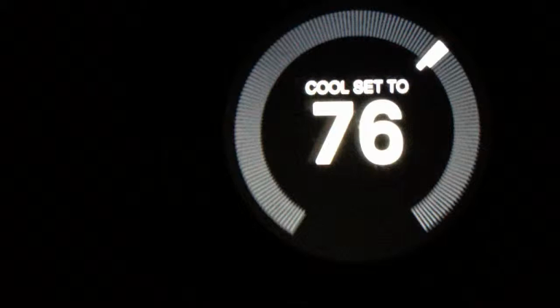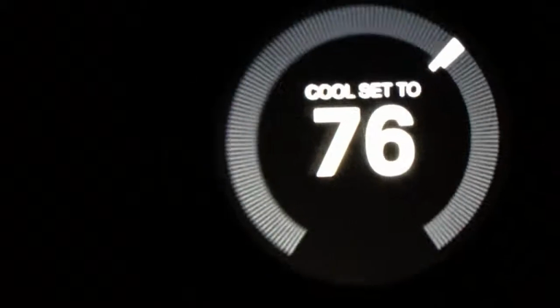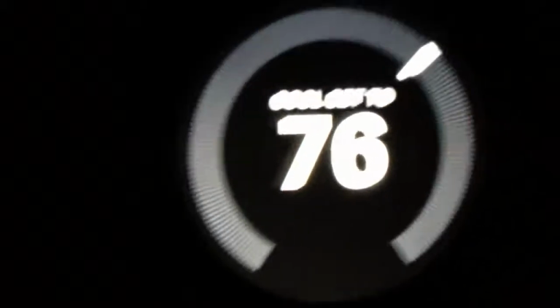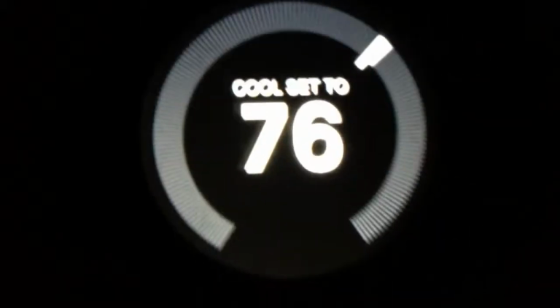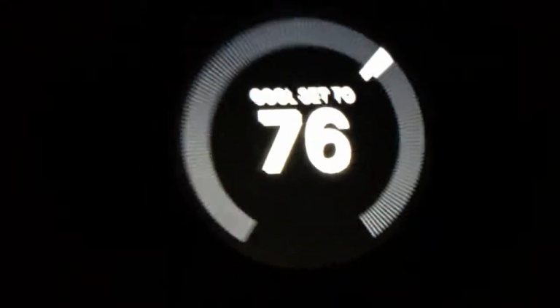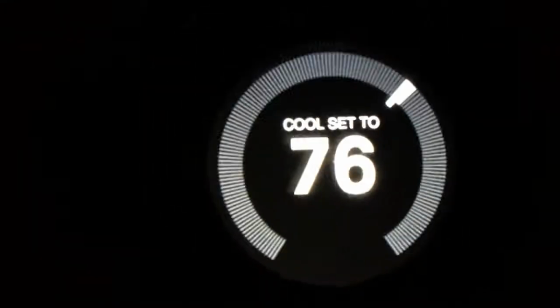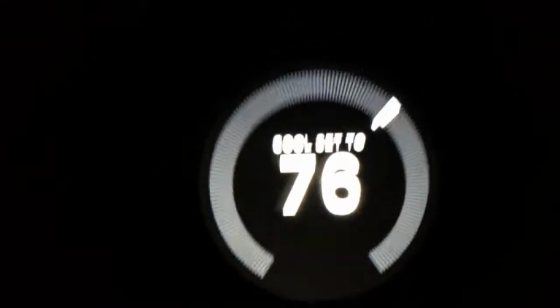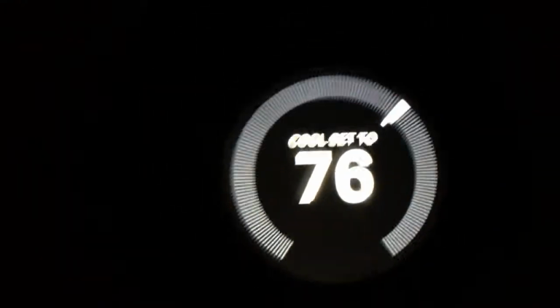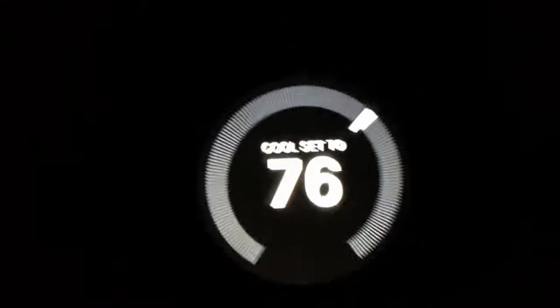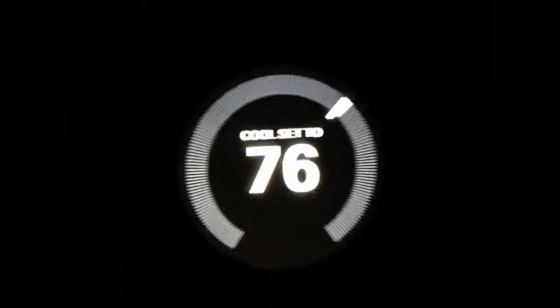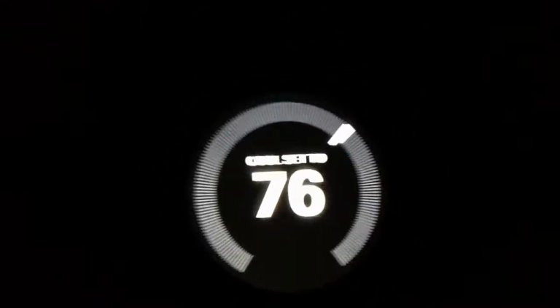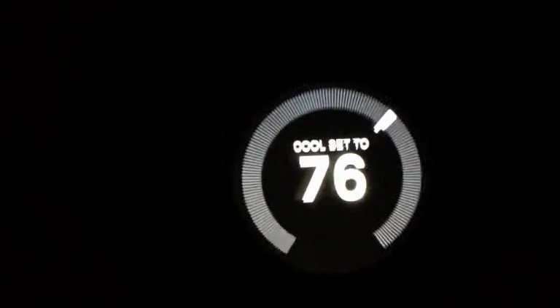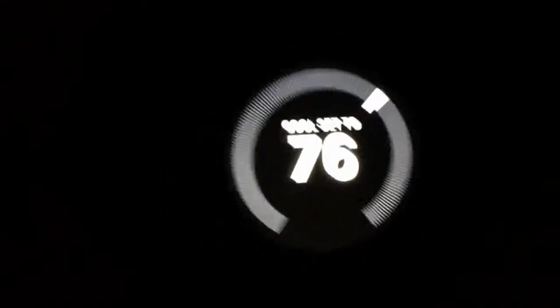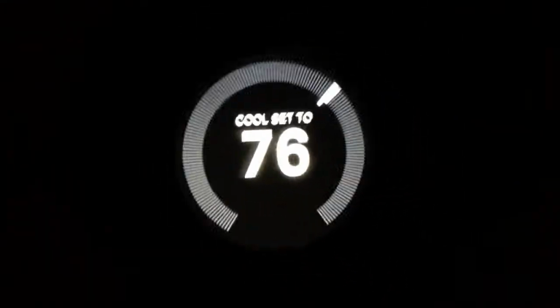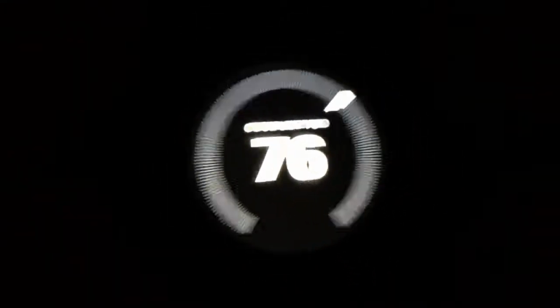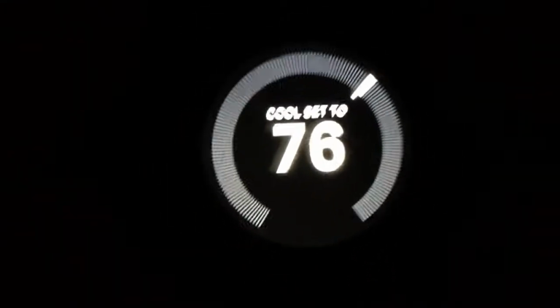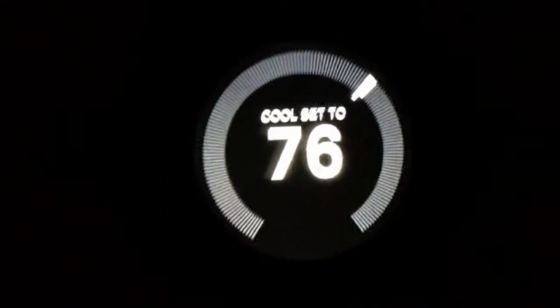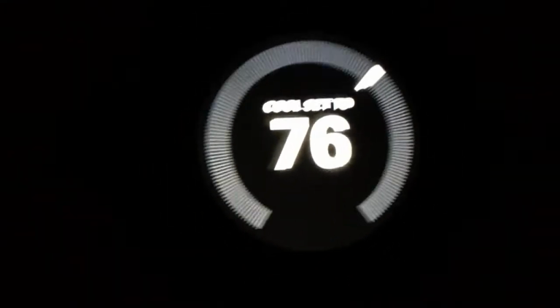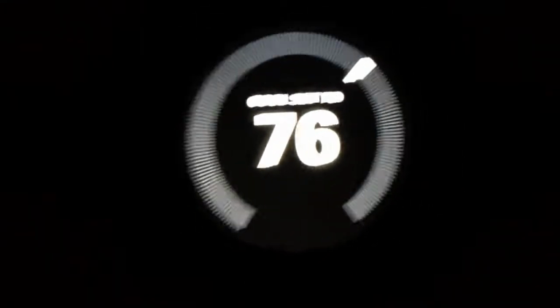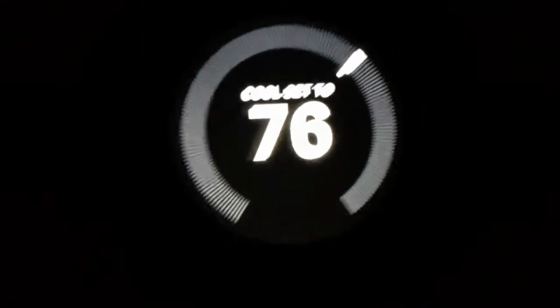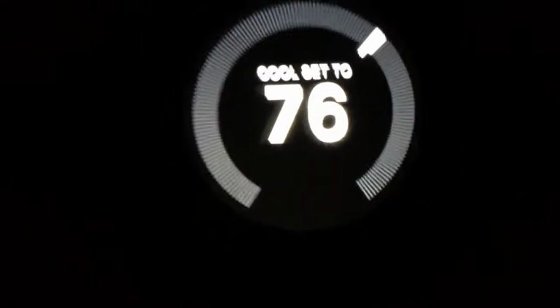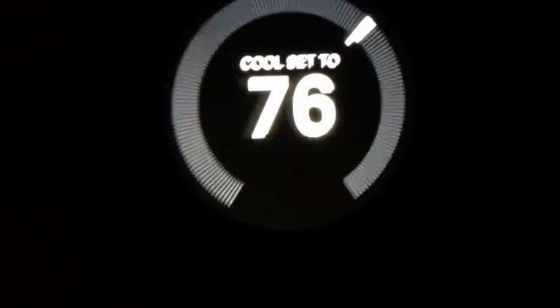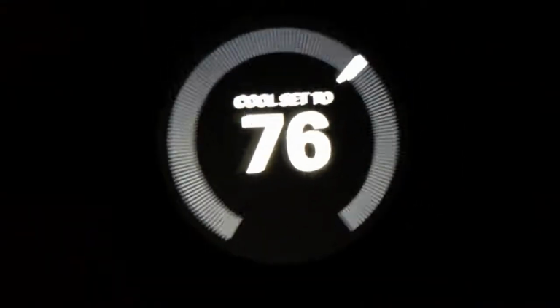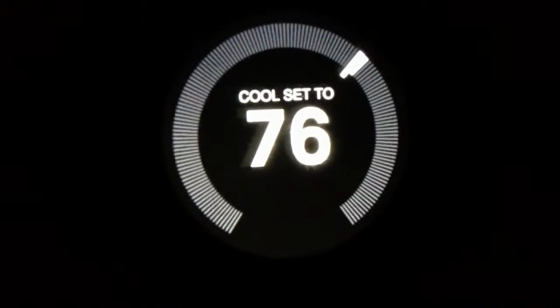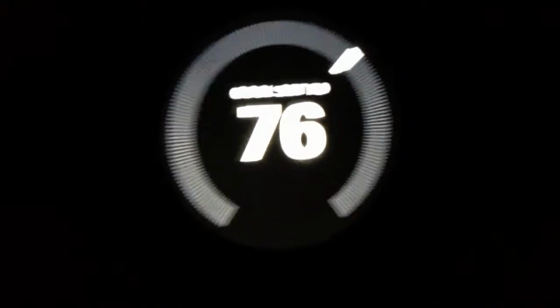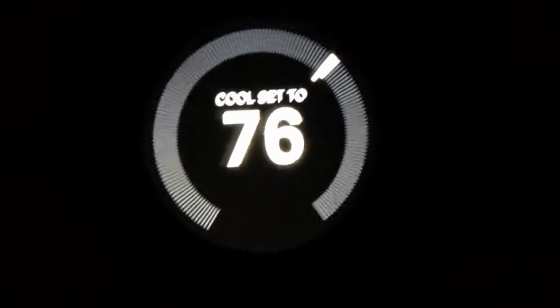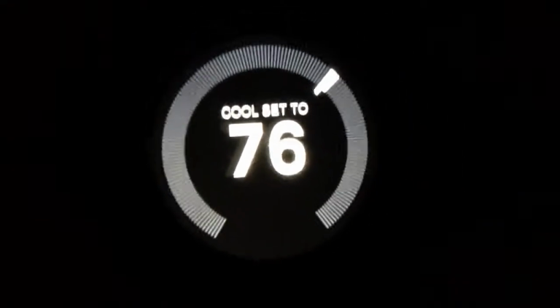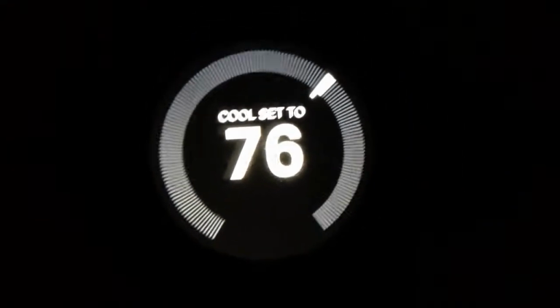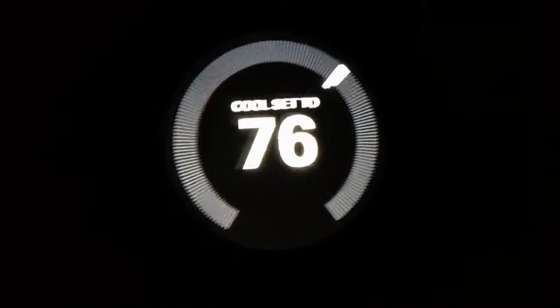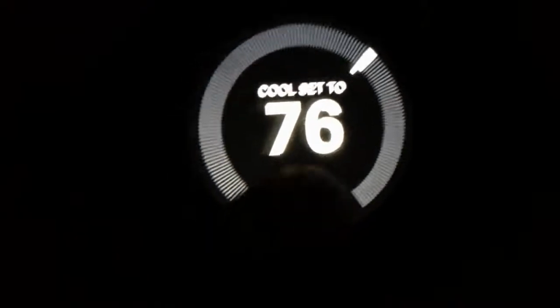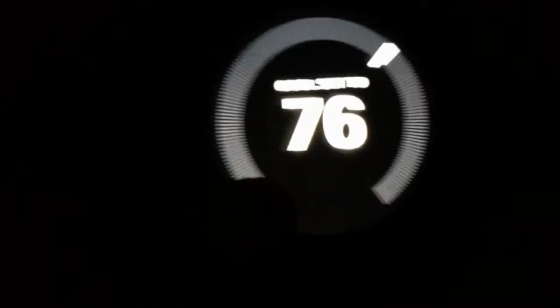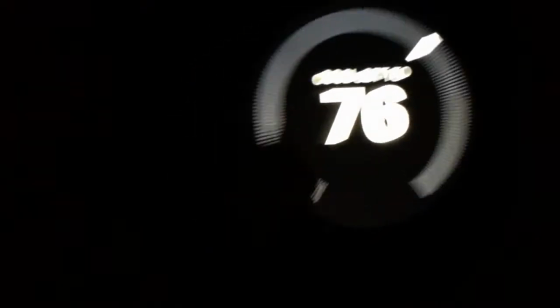Hey guys, I just wanted to show you what I have here. I have the Nest thermostat. I want to show you guys. As you can see it's set to 76.